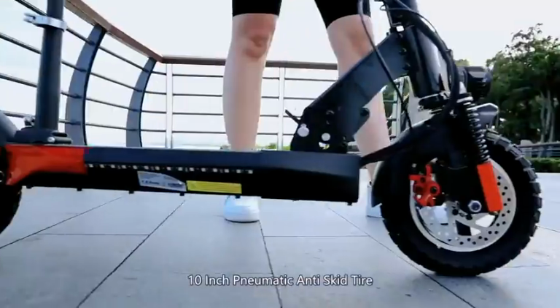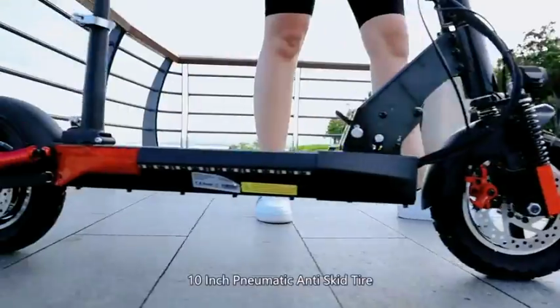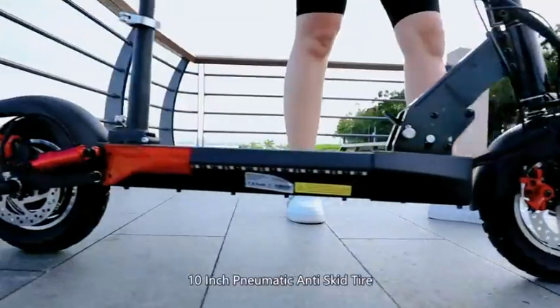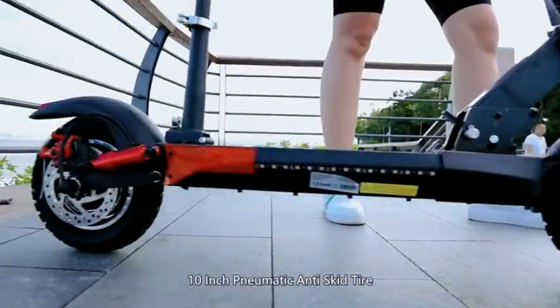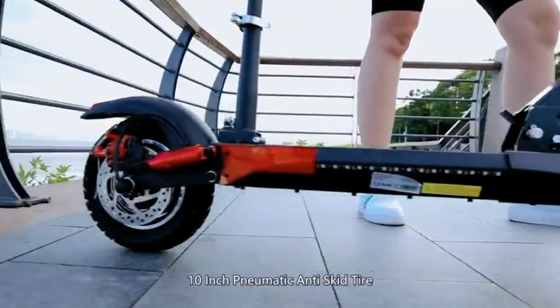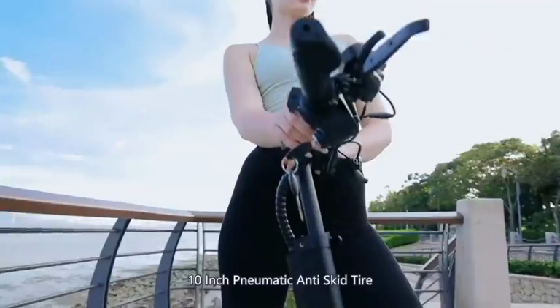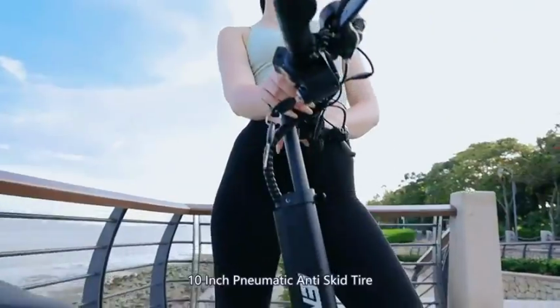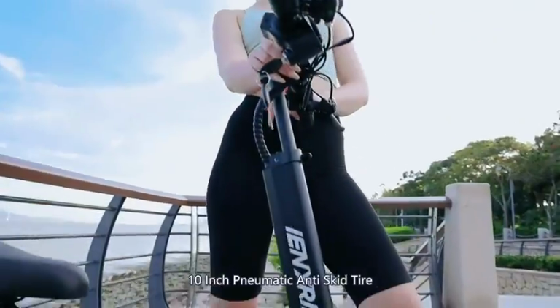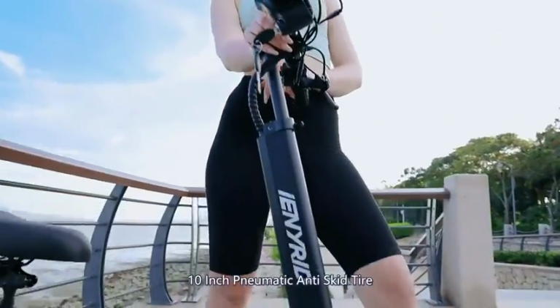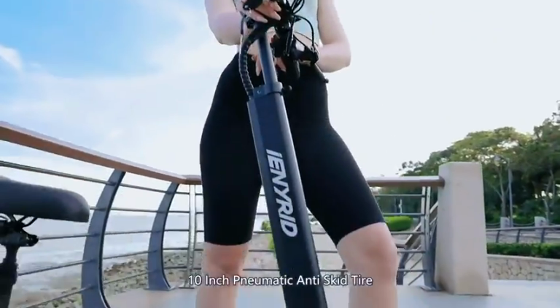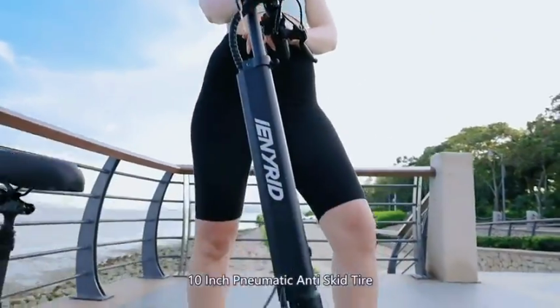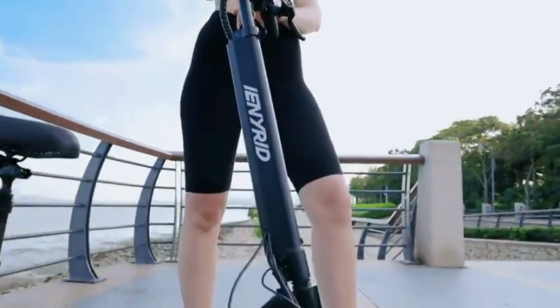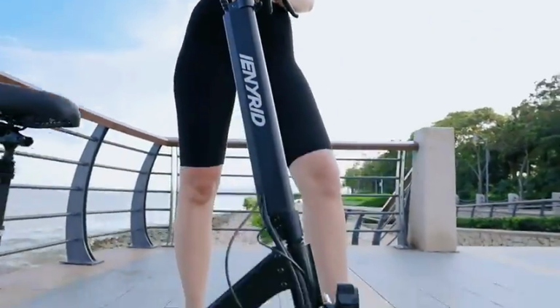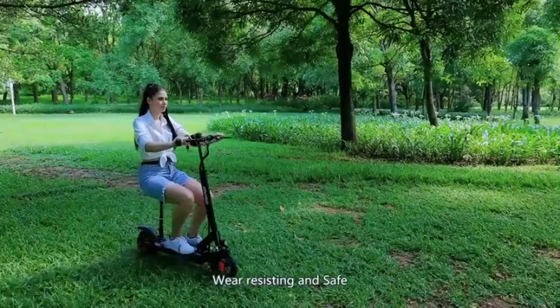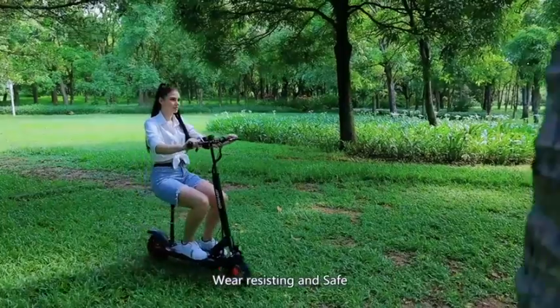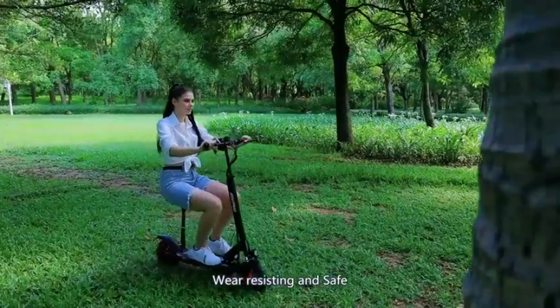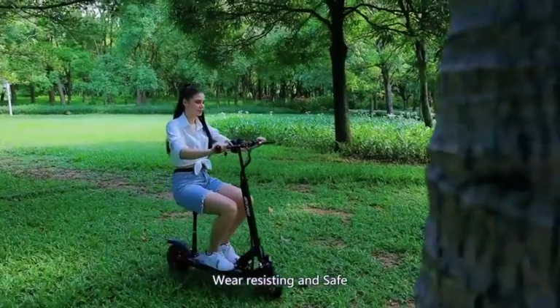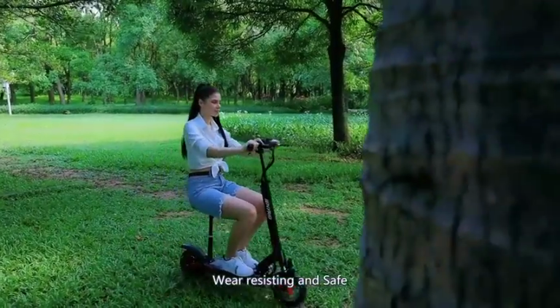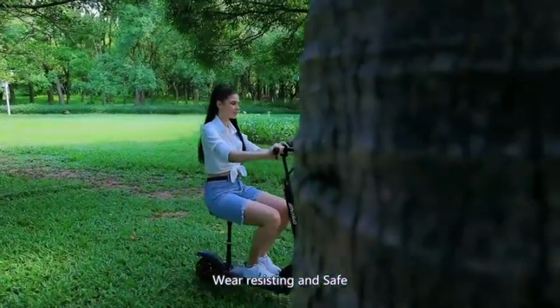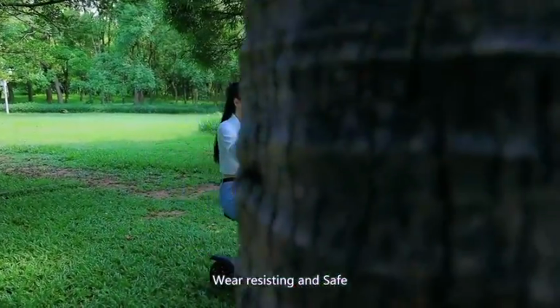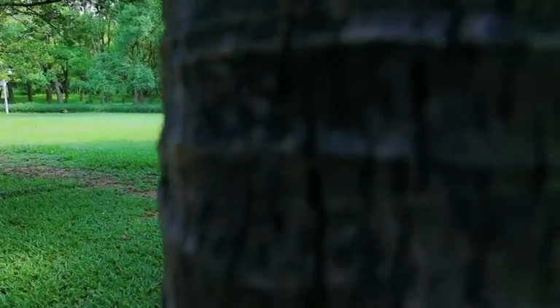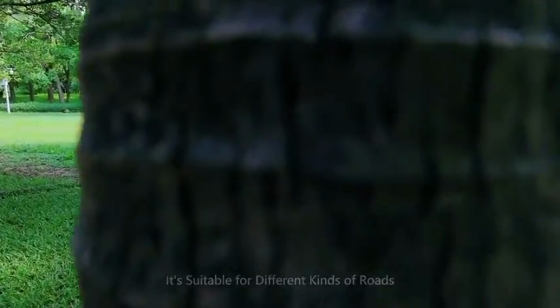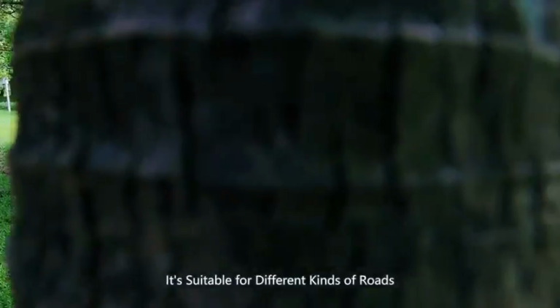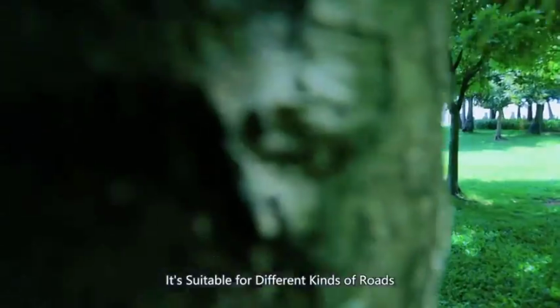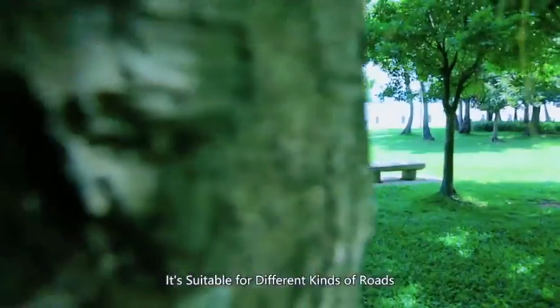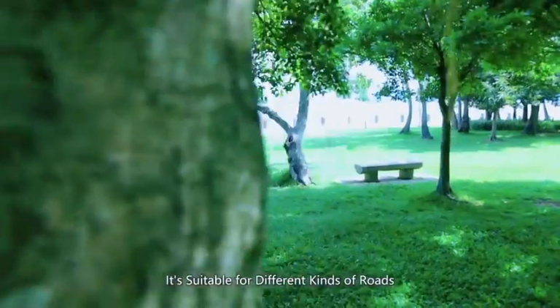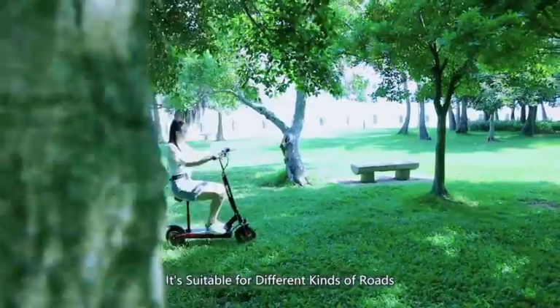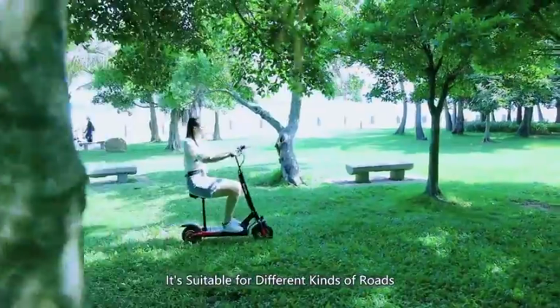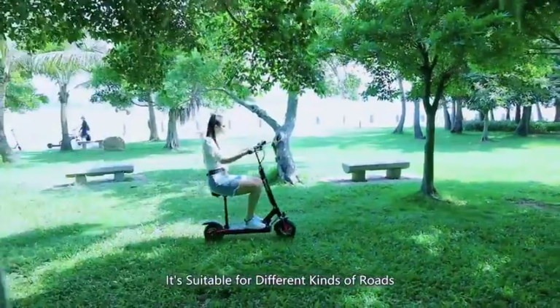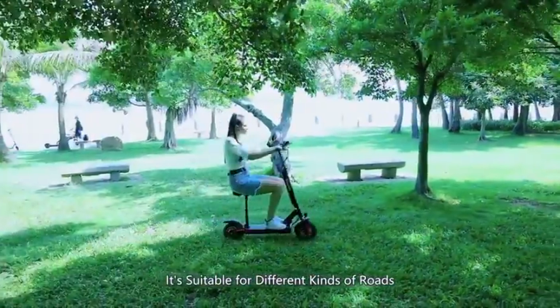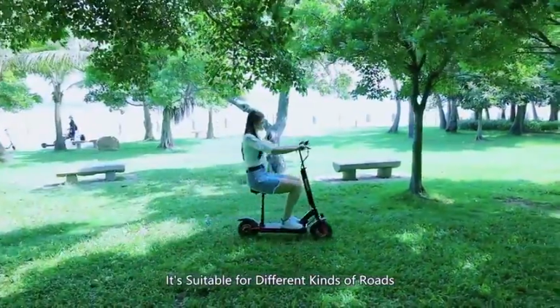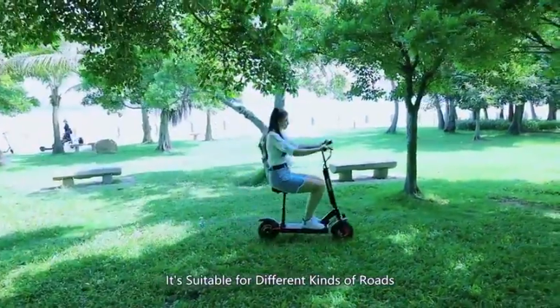It features 10-inch pneumatic anti-skid tires that are wear-resisting and safe, suitable for different kinds of roads.